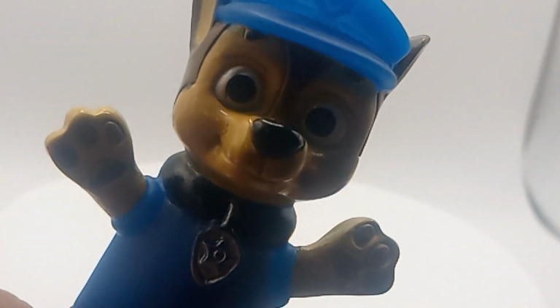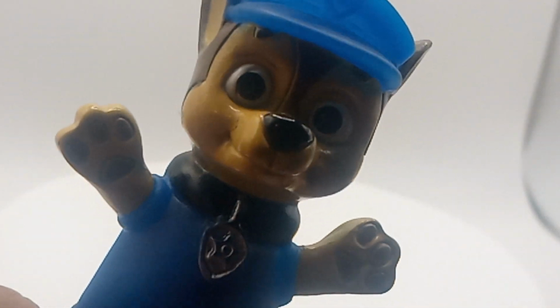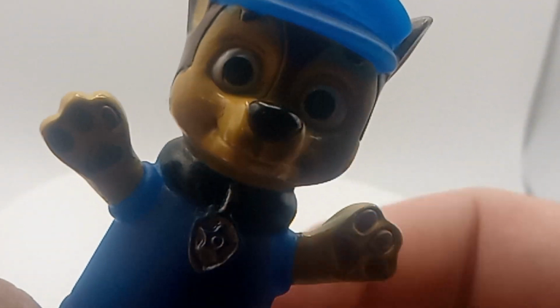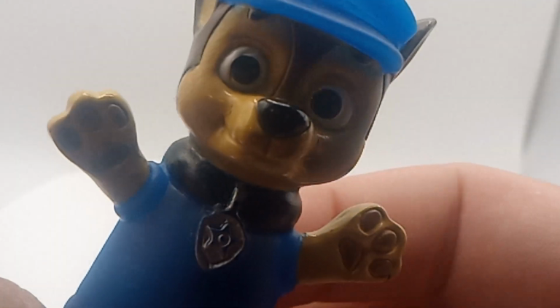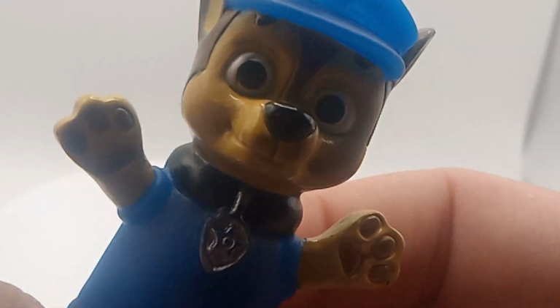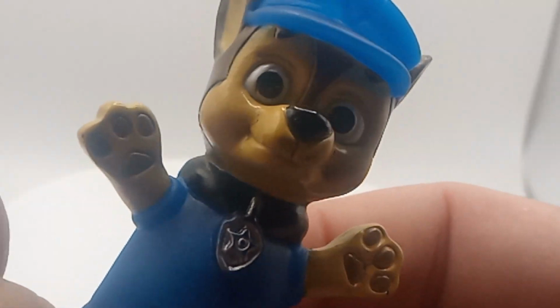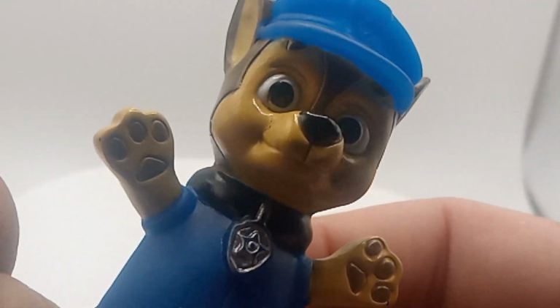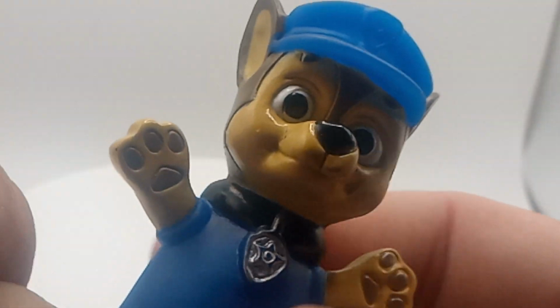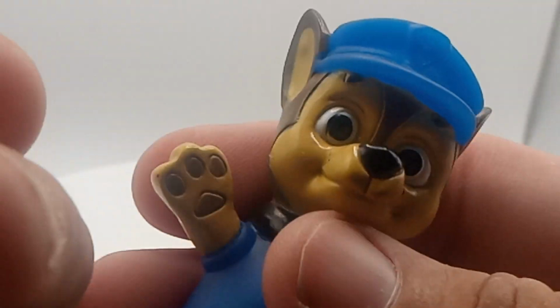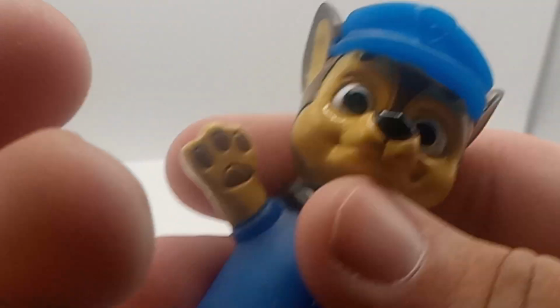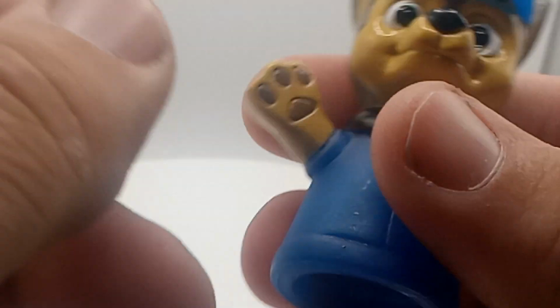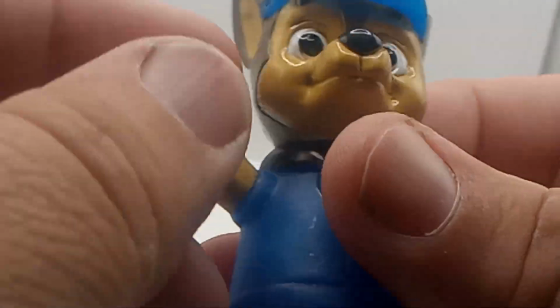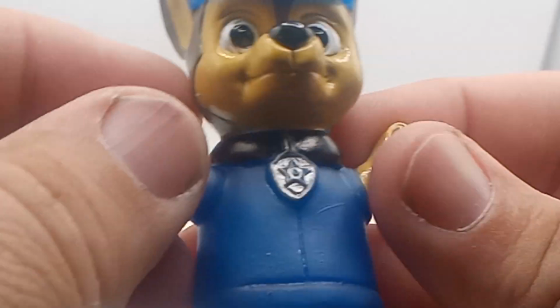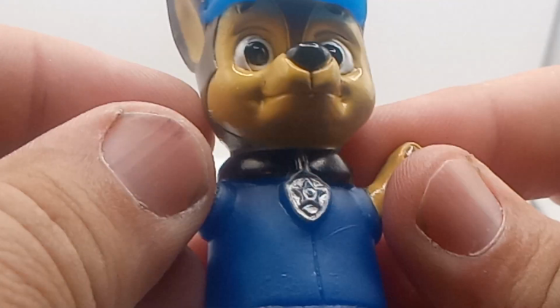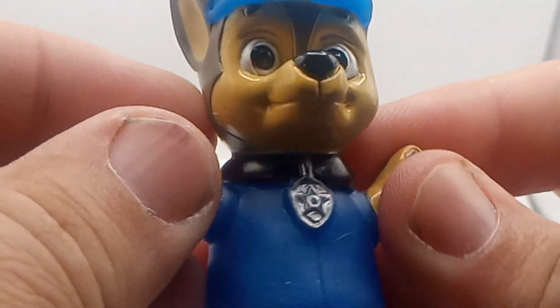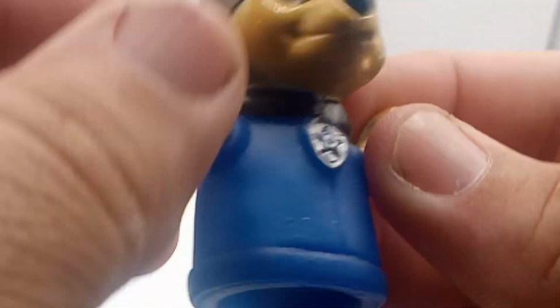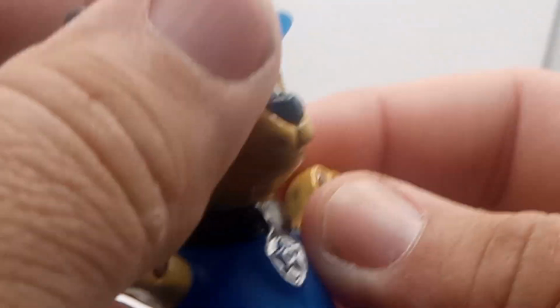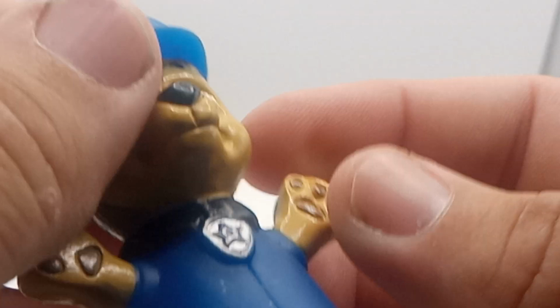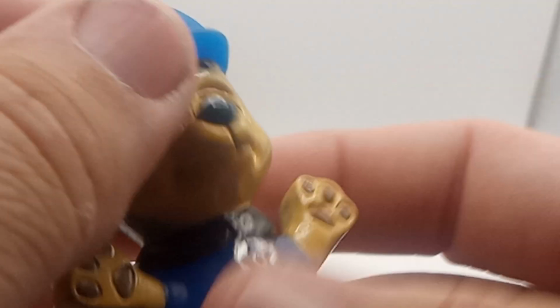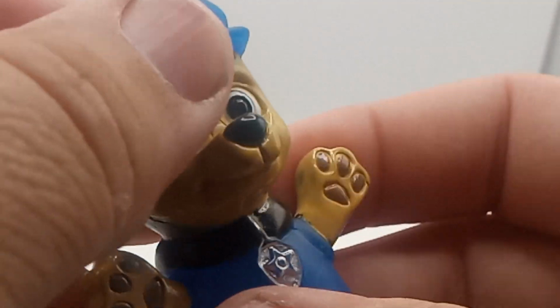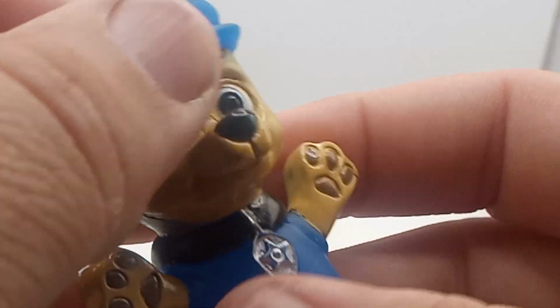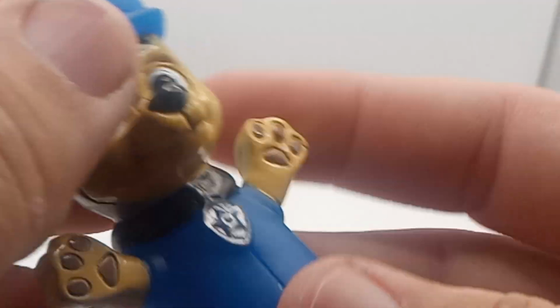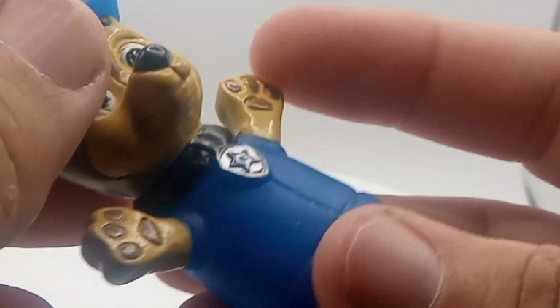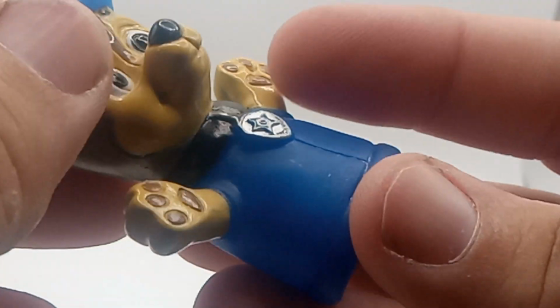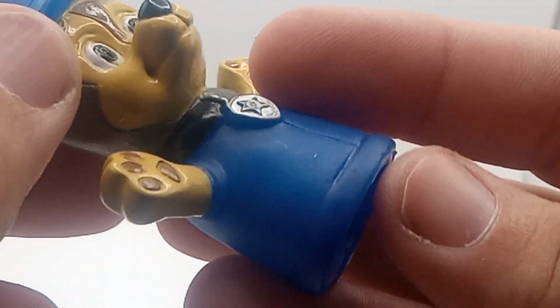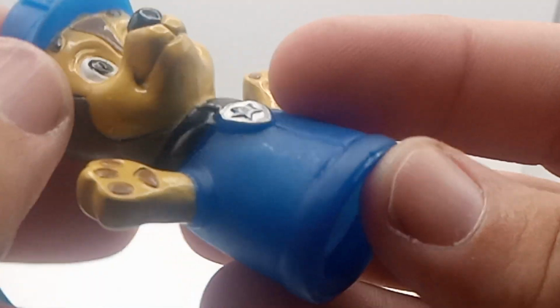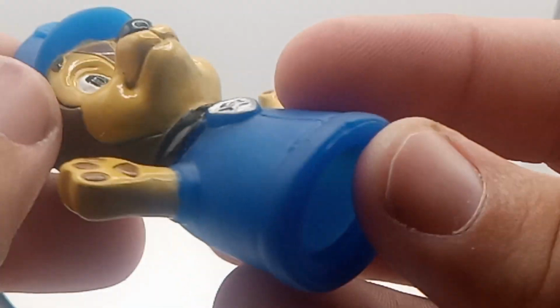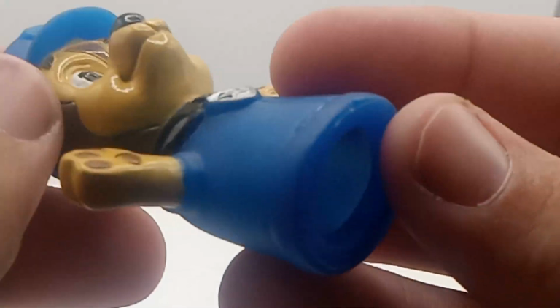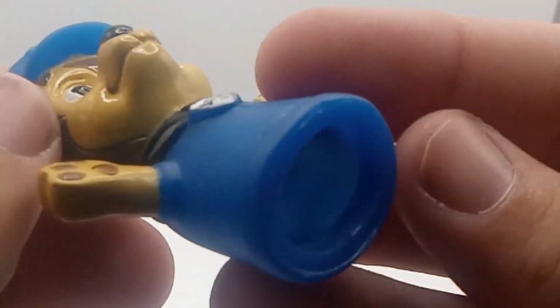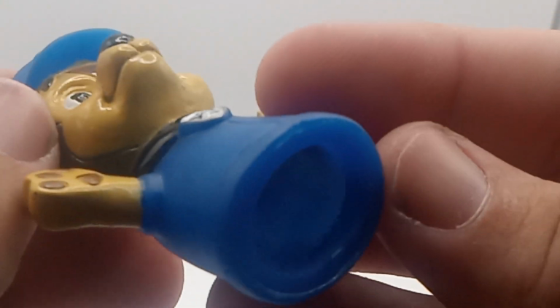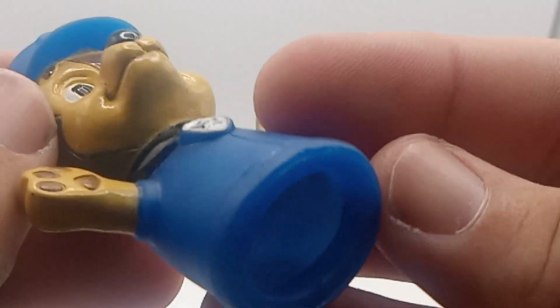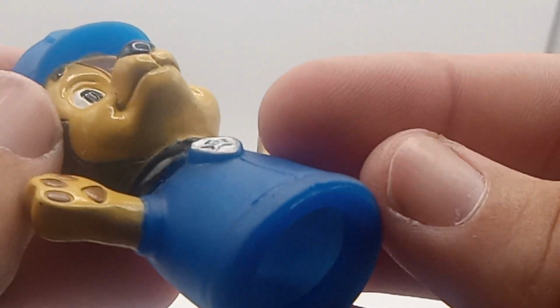Pretty good little finger puppet. Really good details. Nothing just moves — just a pretty basic little finger puppet.